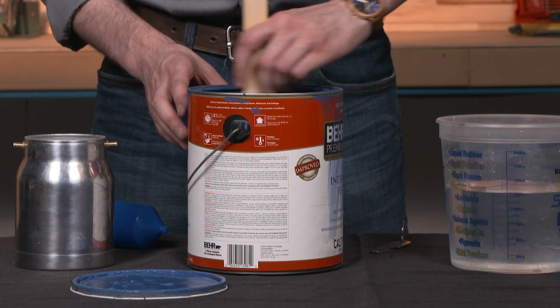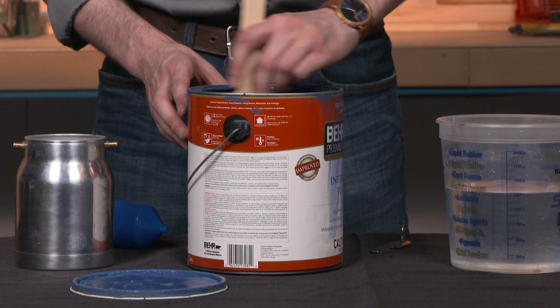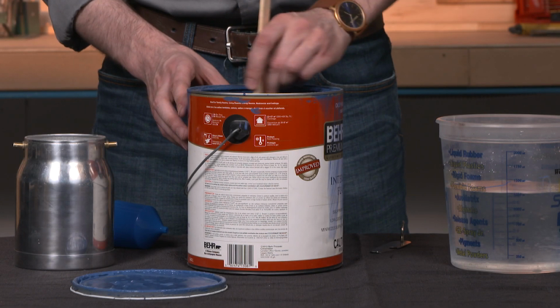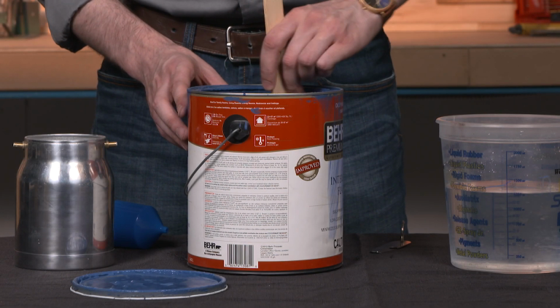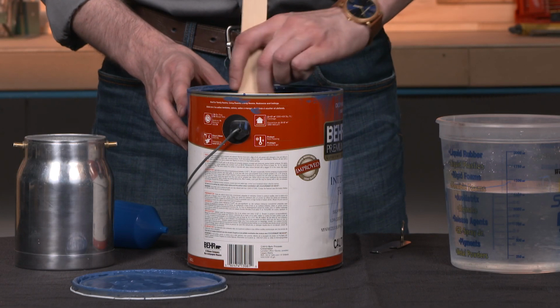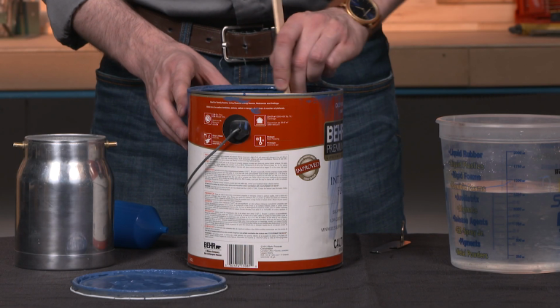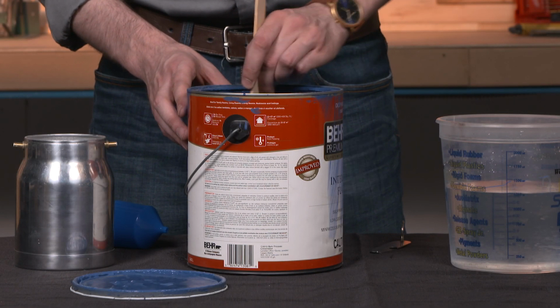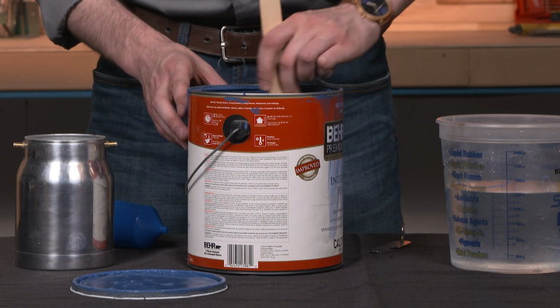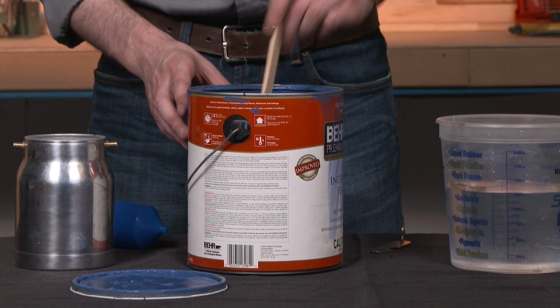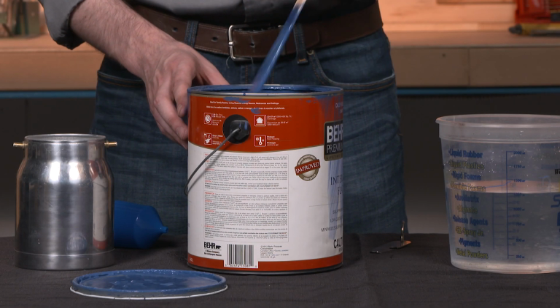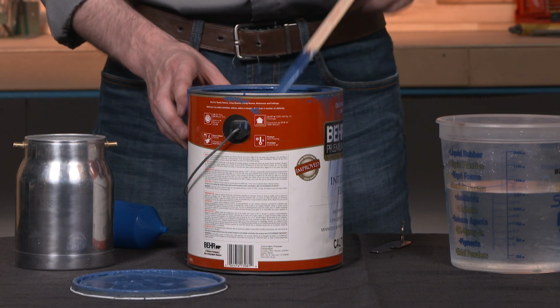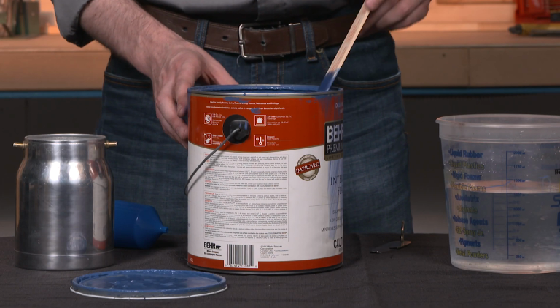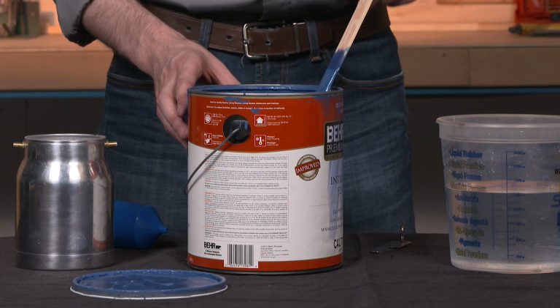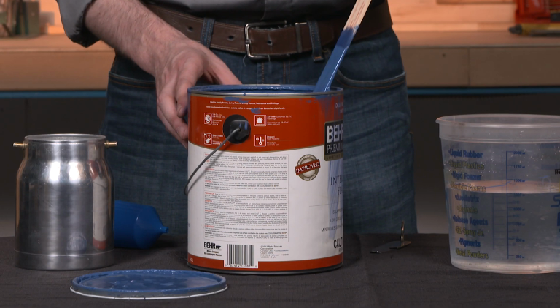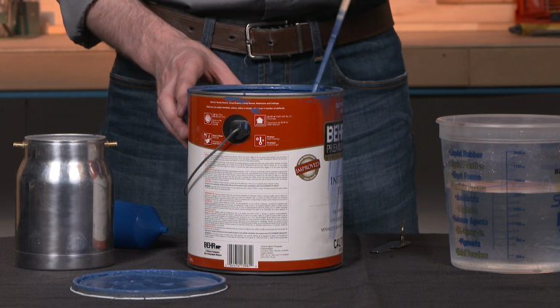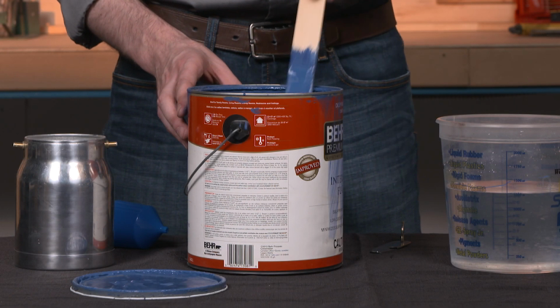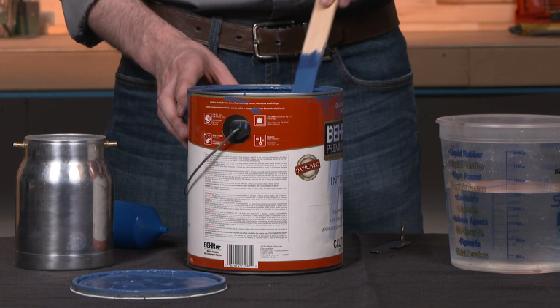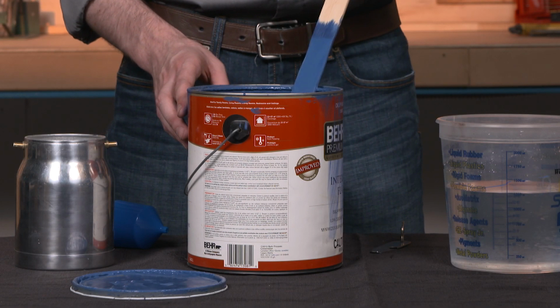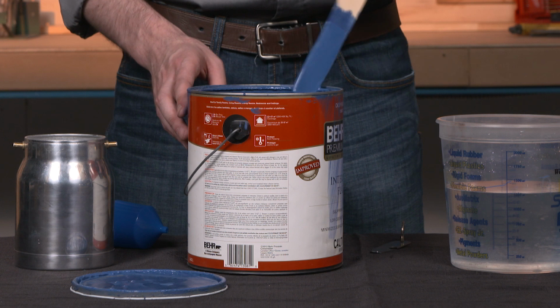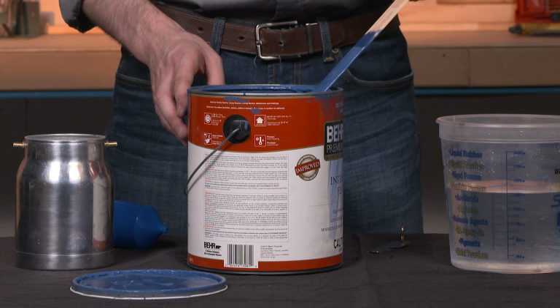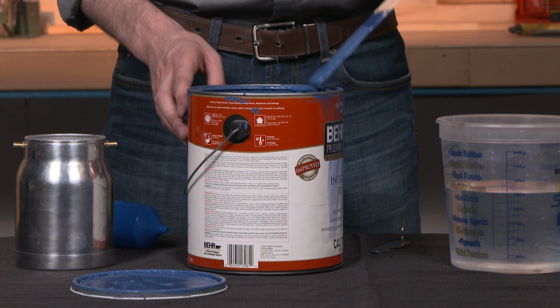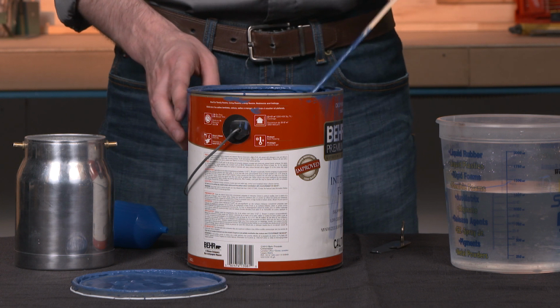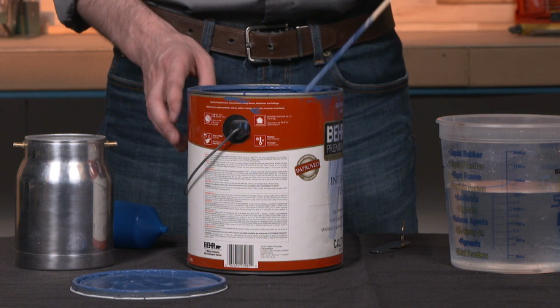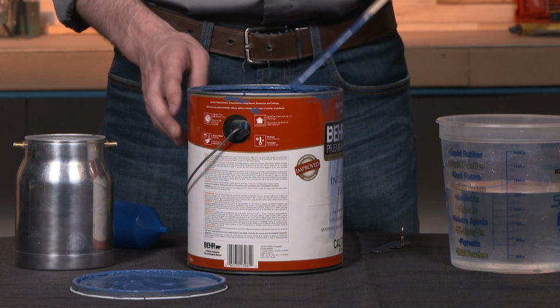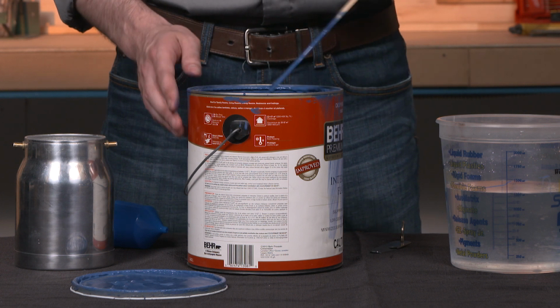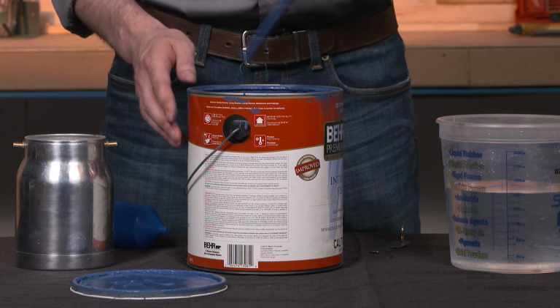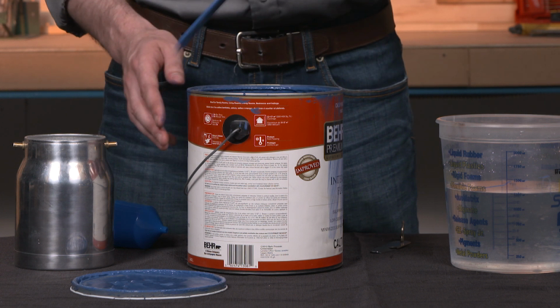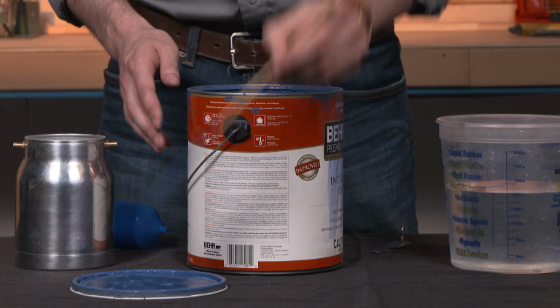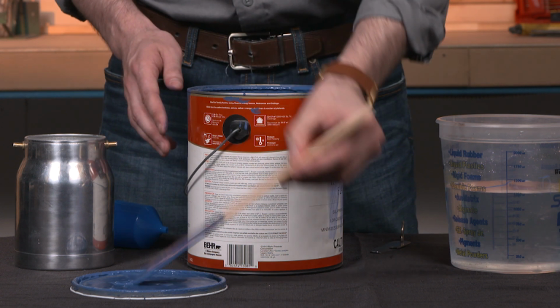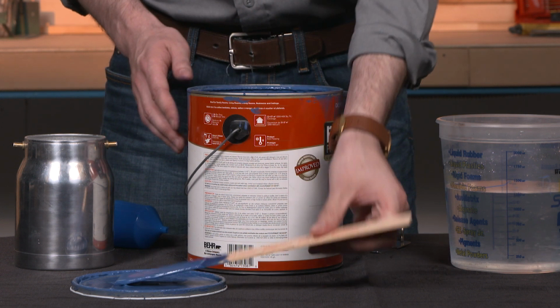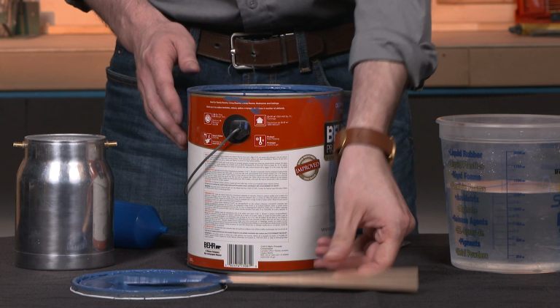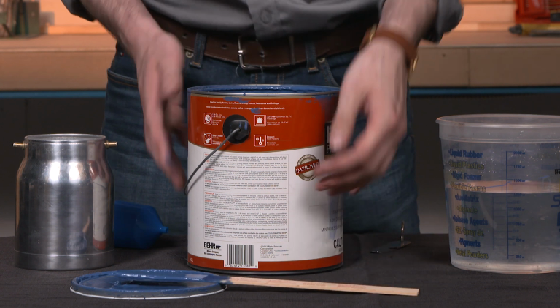Finishes like undiluted latex paint can have a run-of-time of 250 seconds or higher, which means they need to be diluted before they can be sprayed.